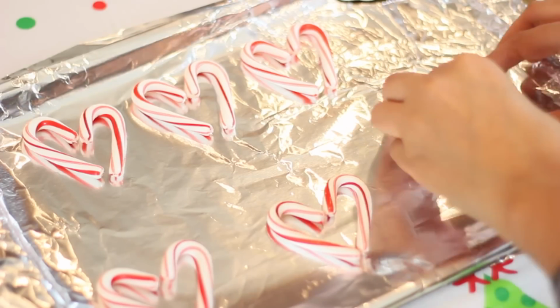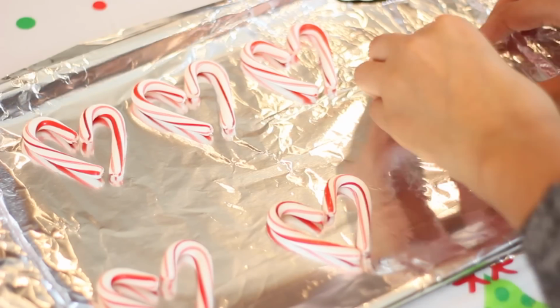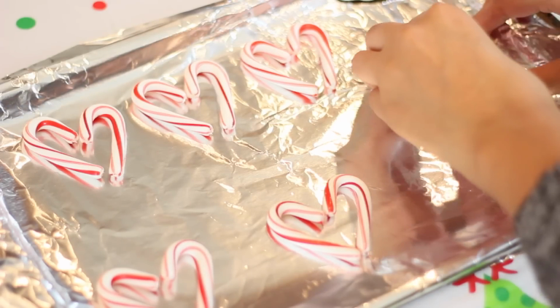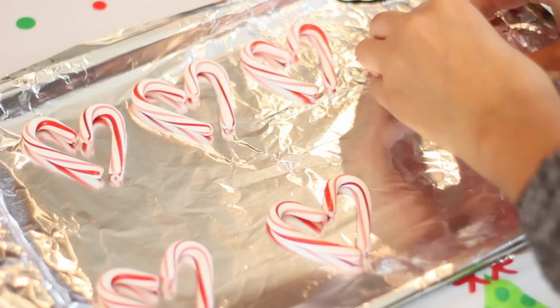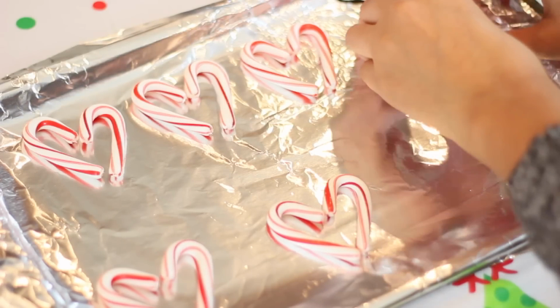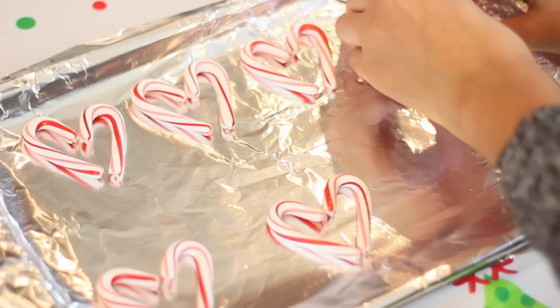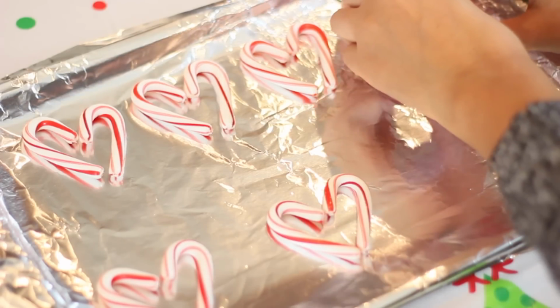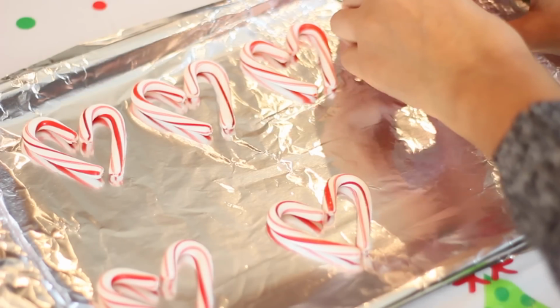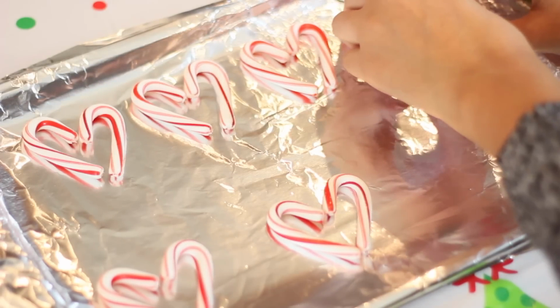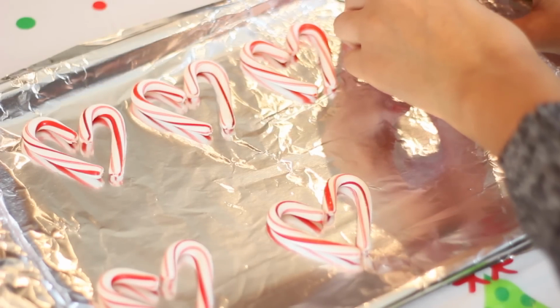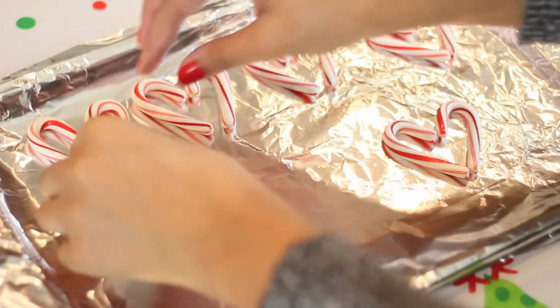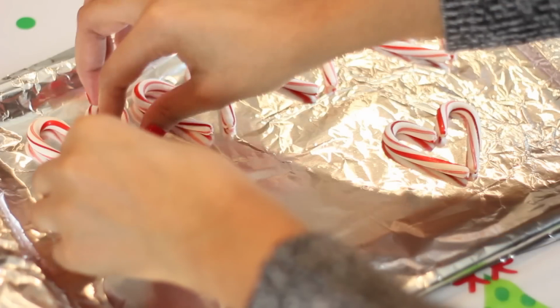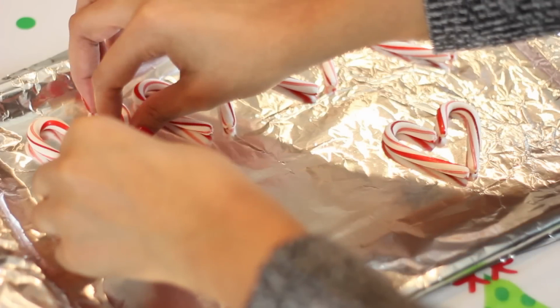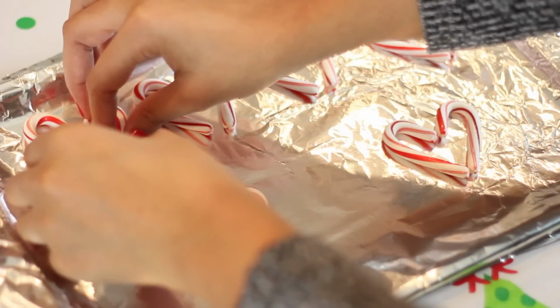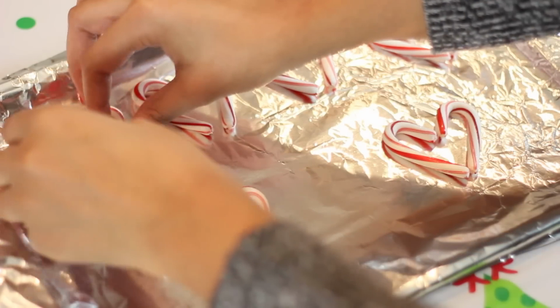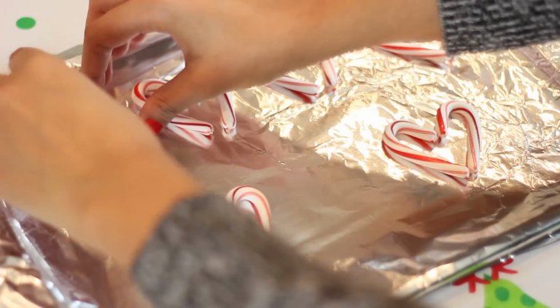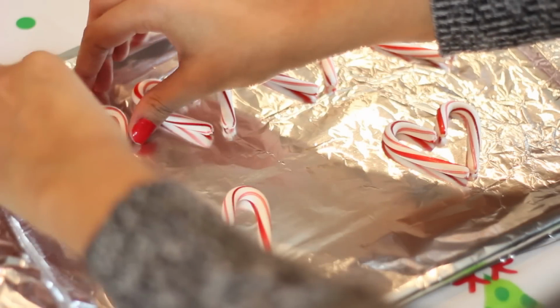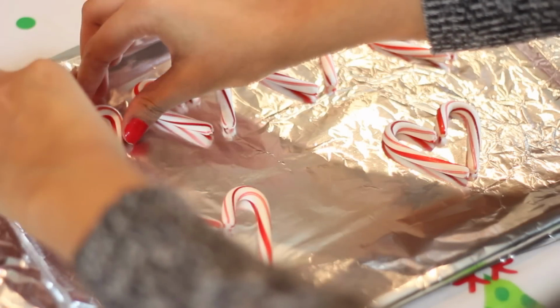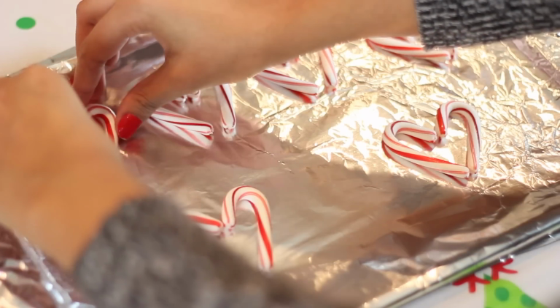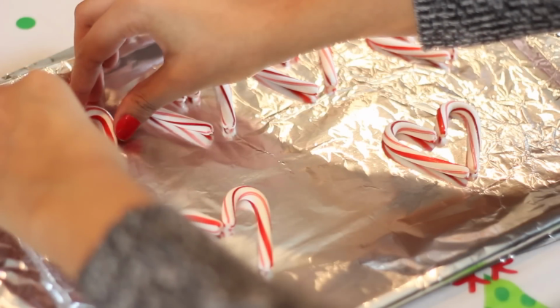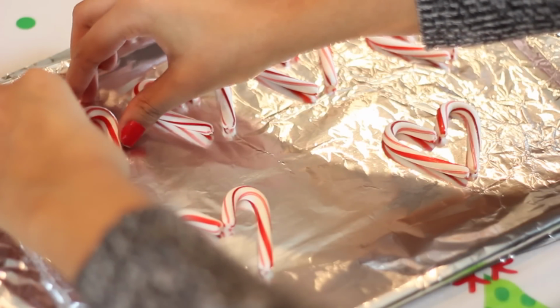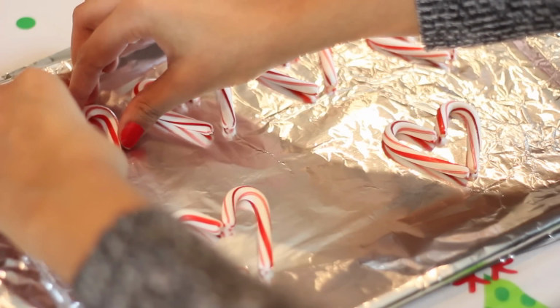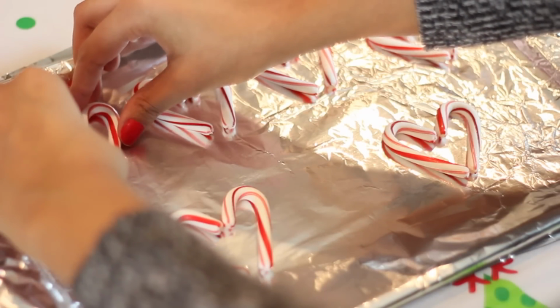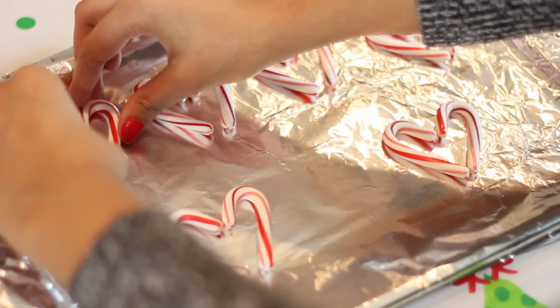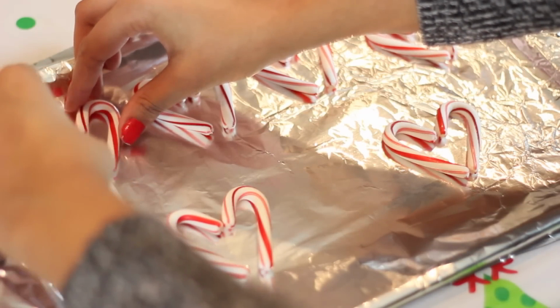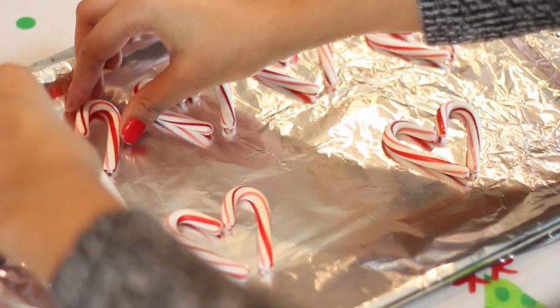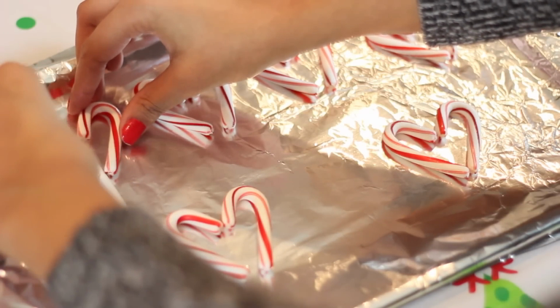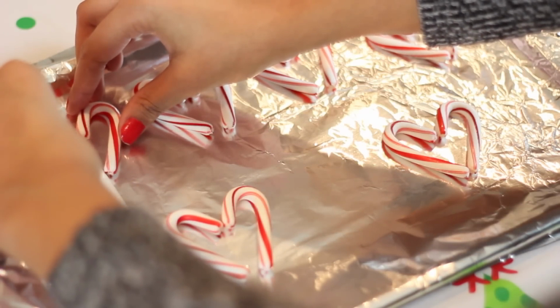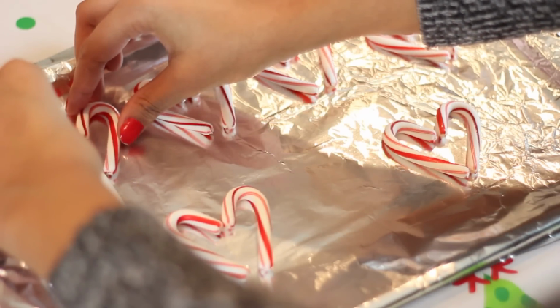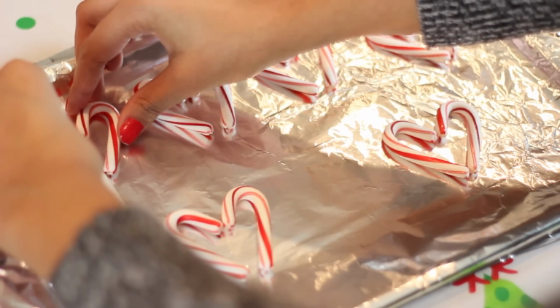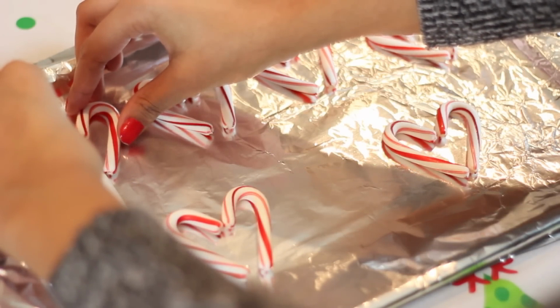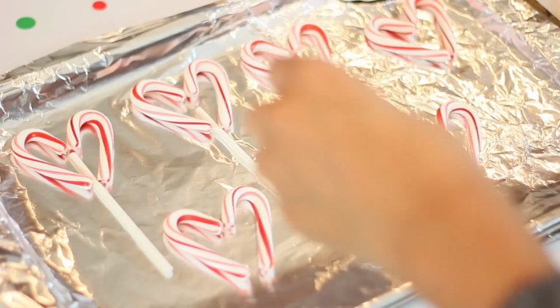After I did that, I just took my lollipop sticks and laid them in between the two candy canes.